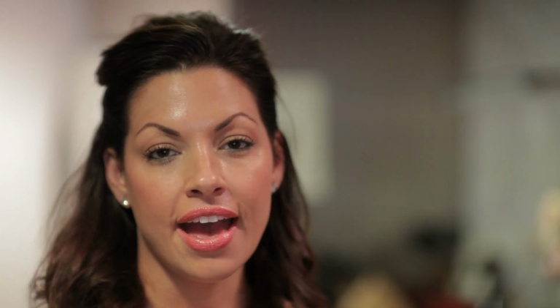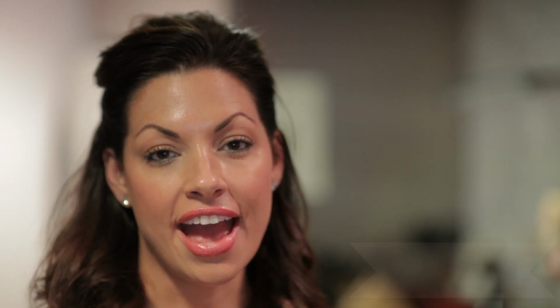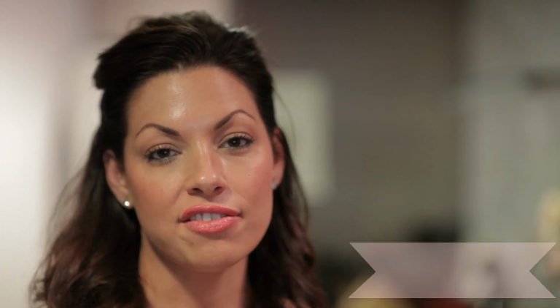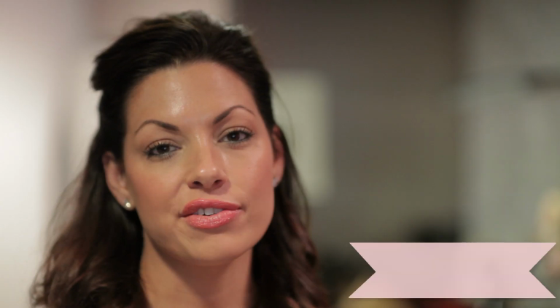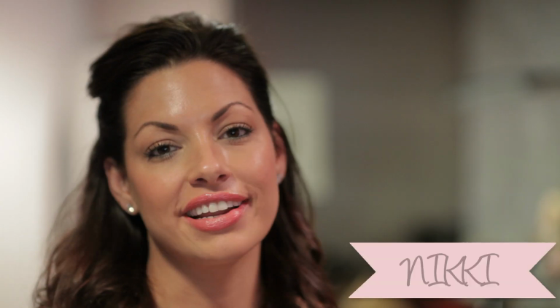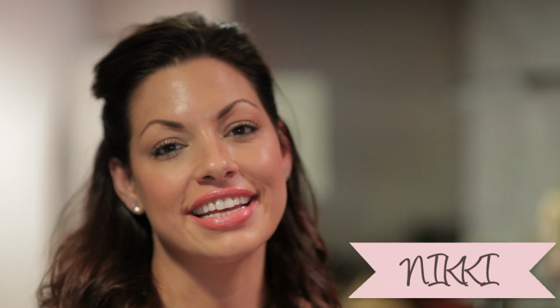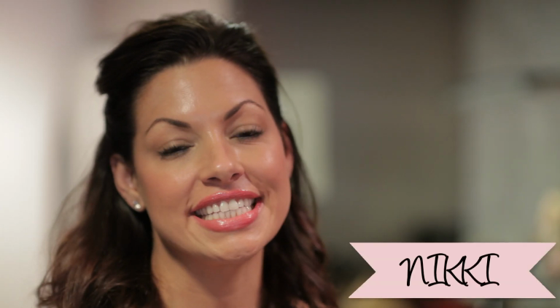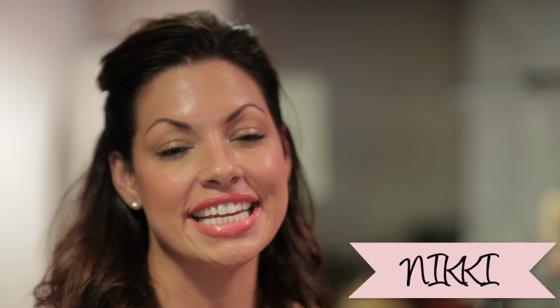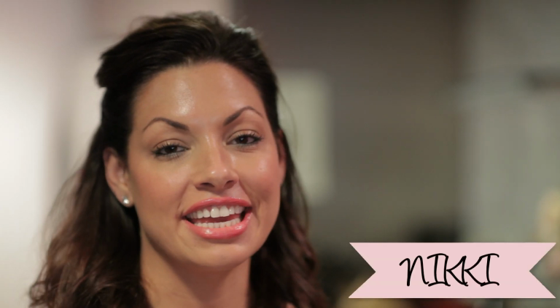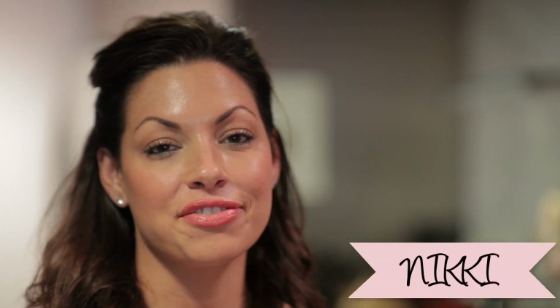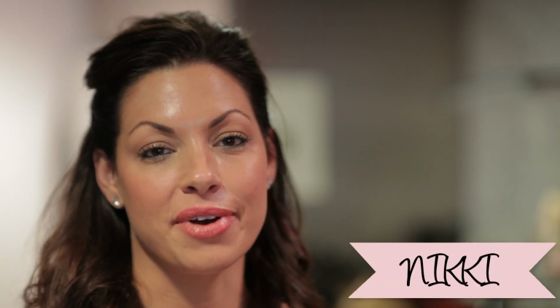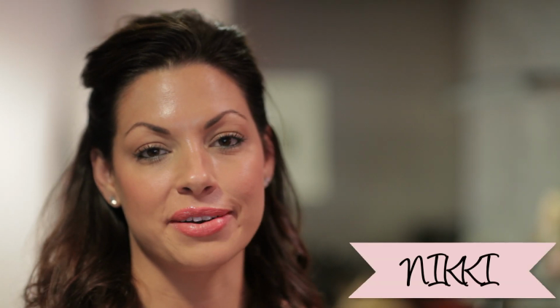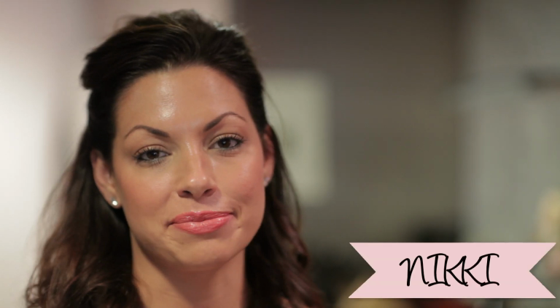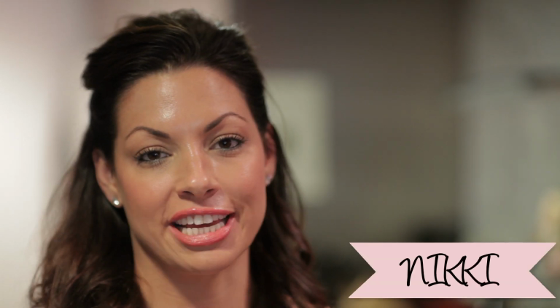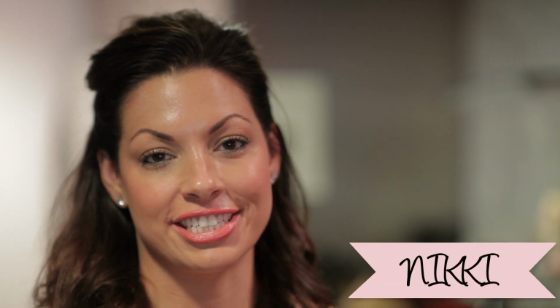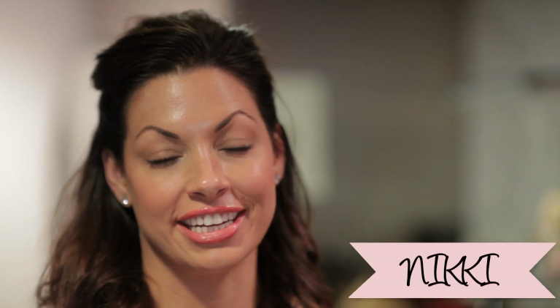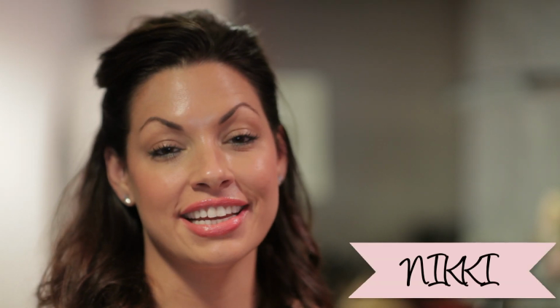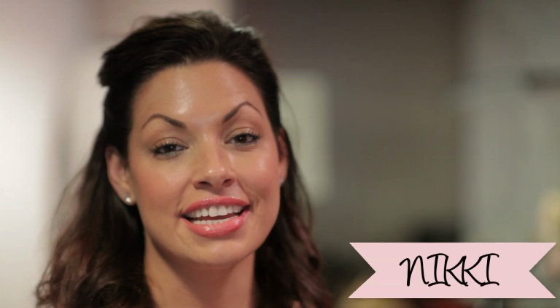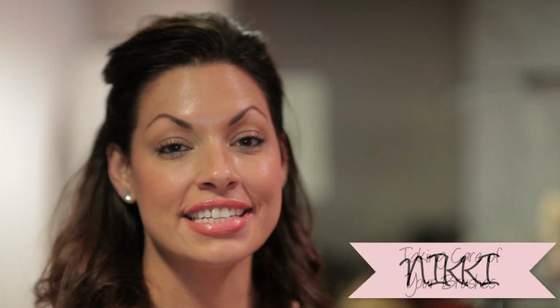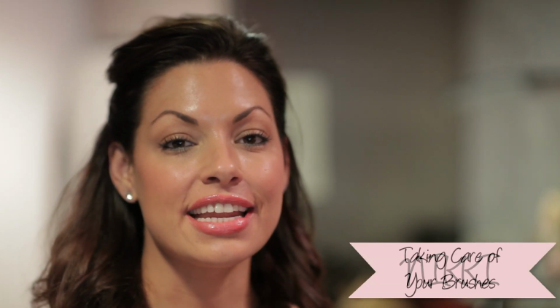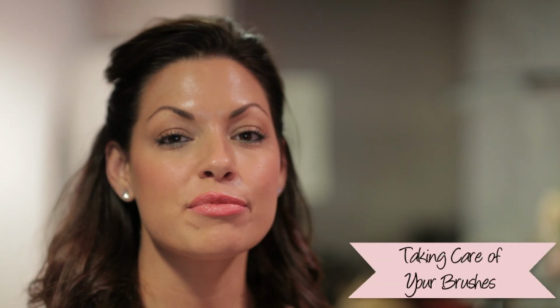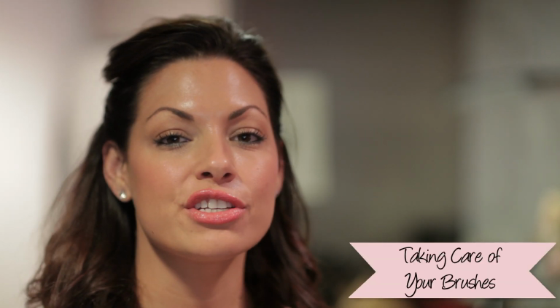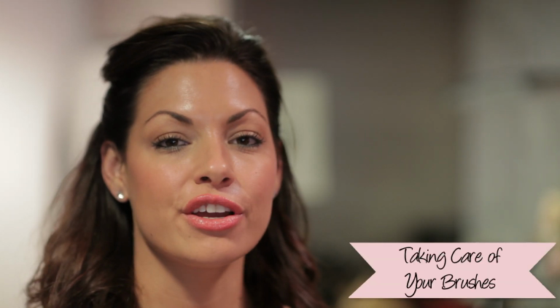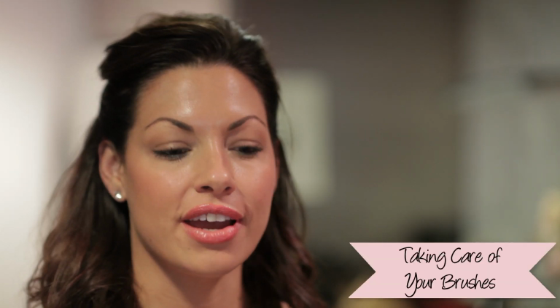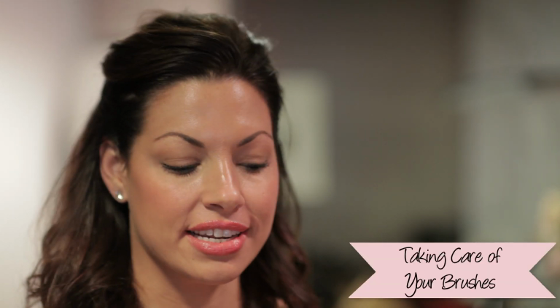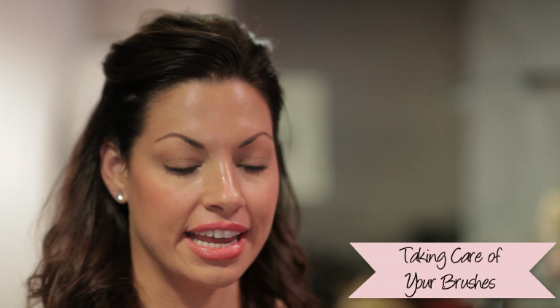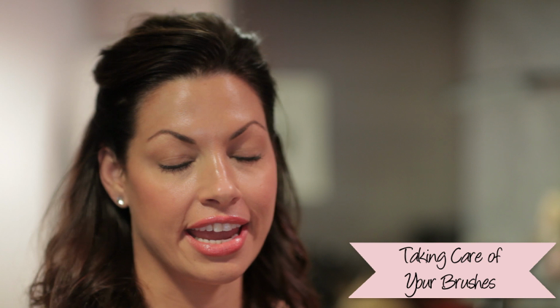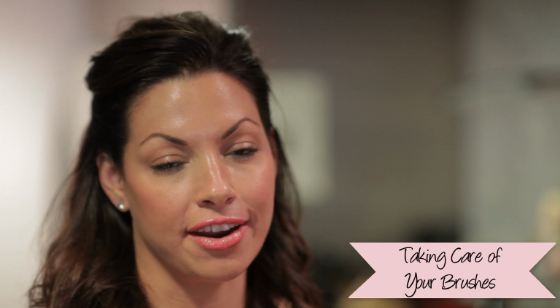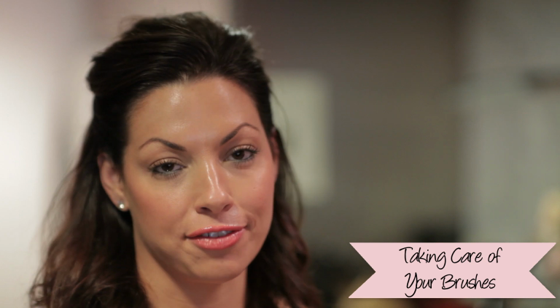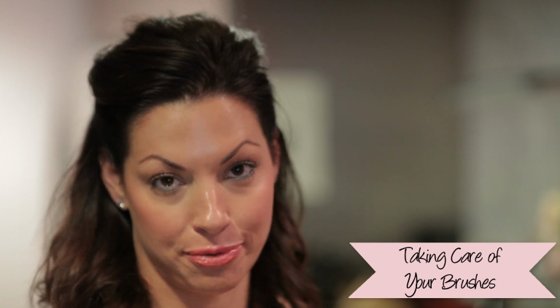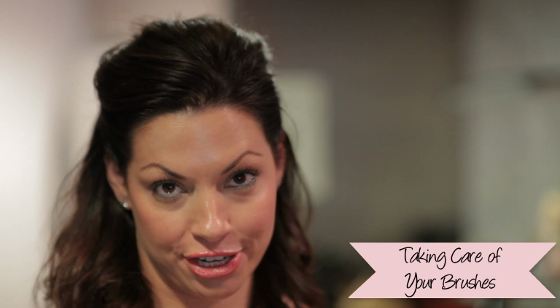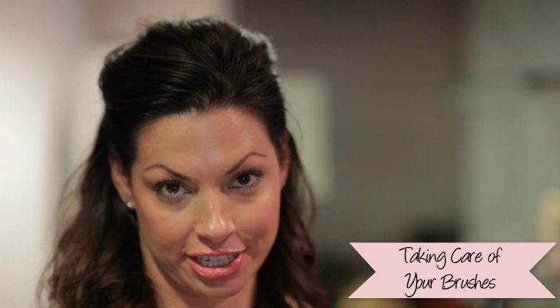Hi everyone. It's Nikki from Always Blushing. Today, I'm going to show you how to take care of your brushes.